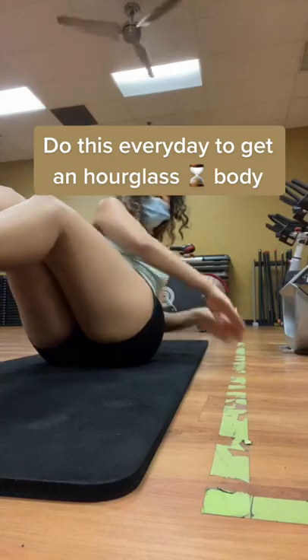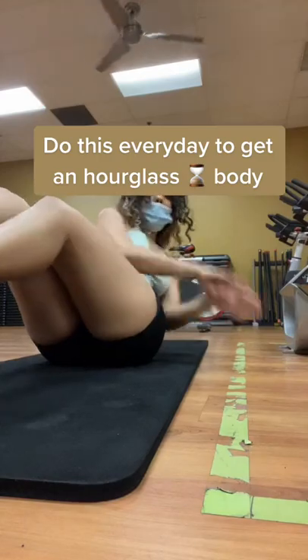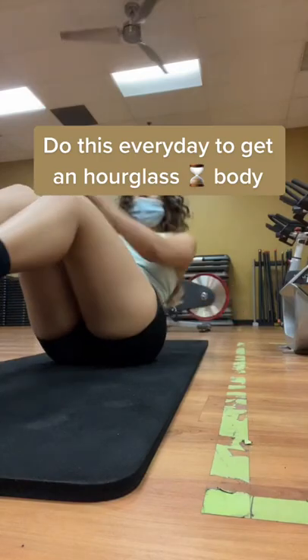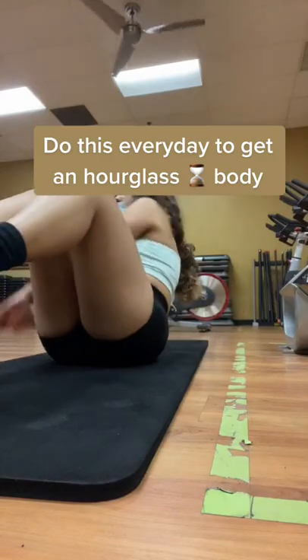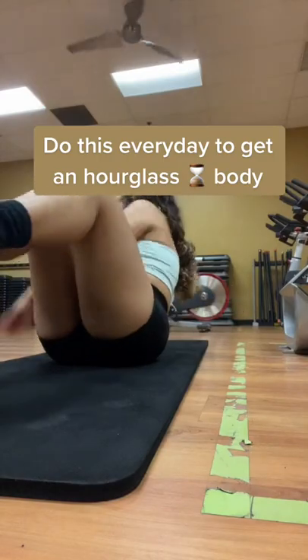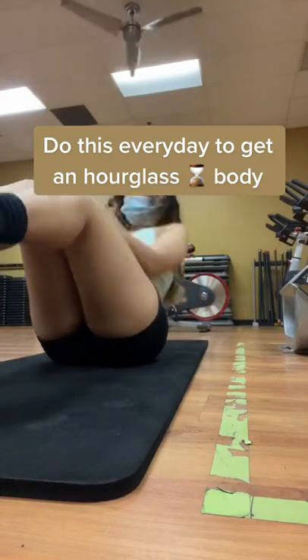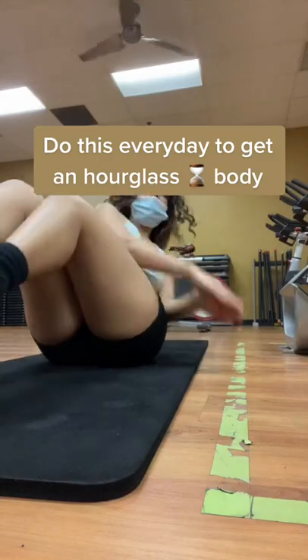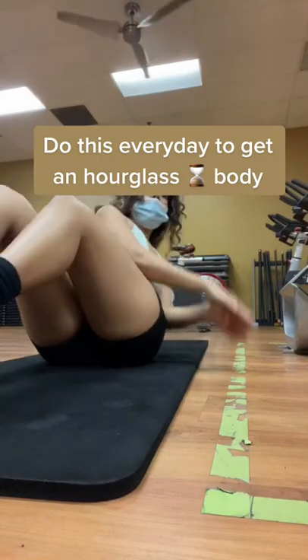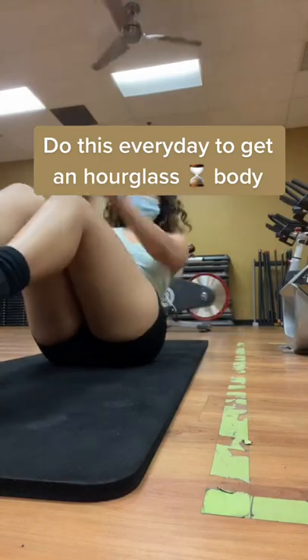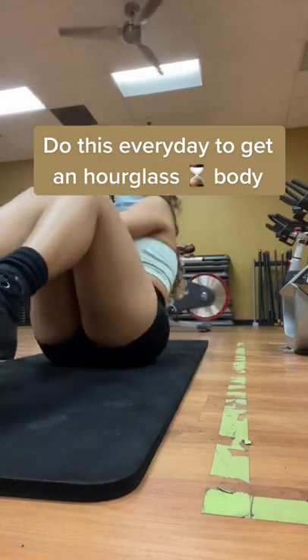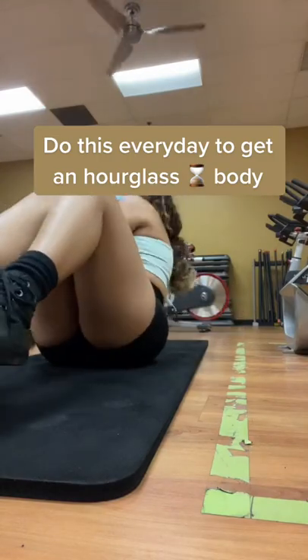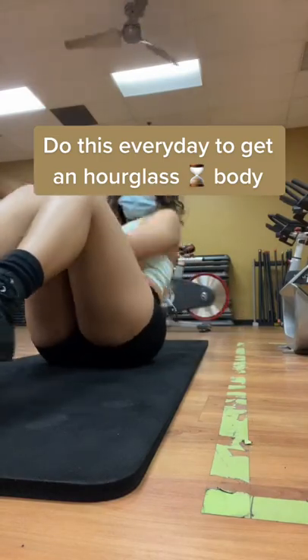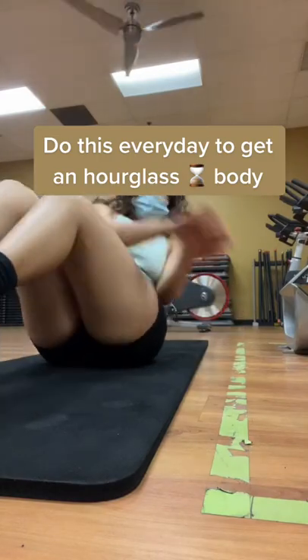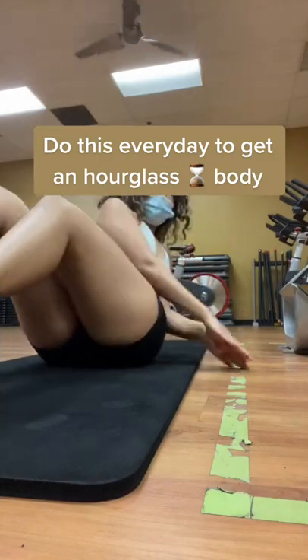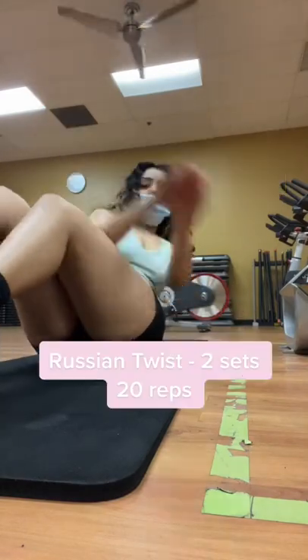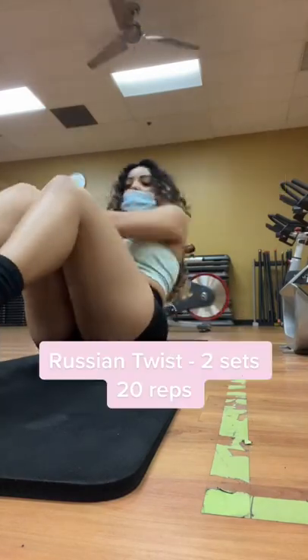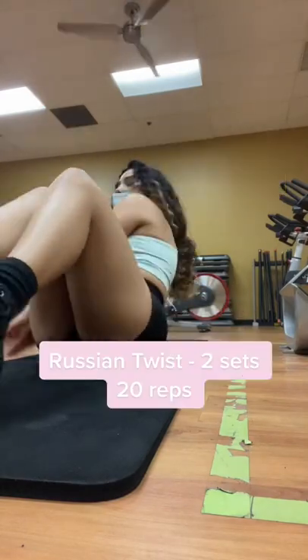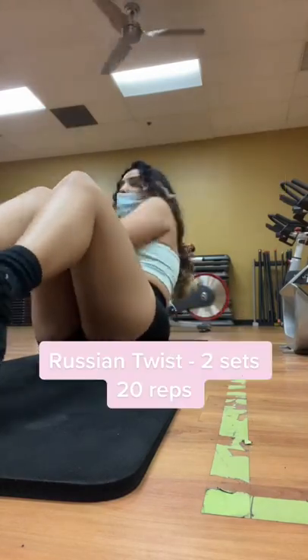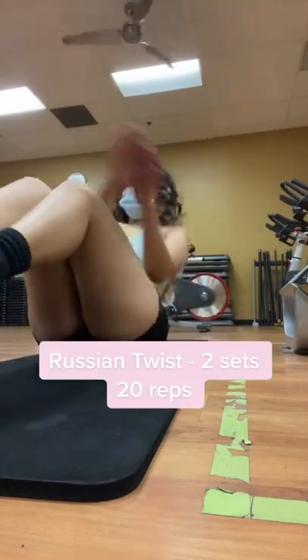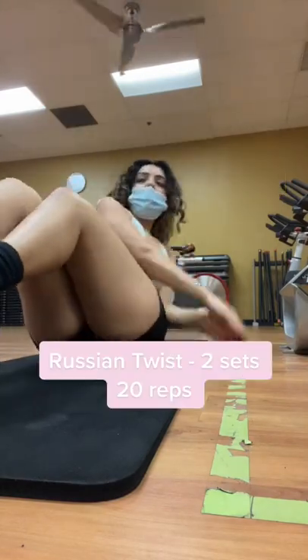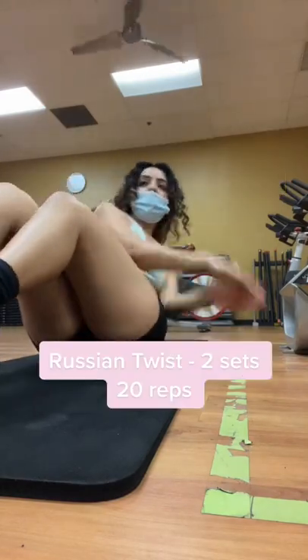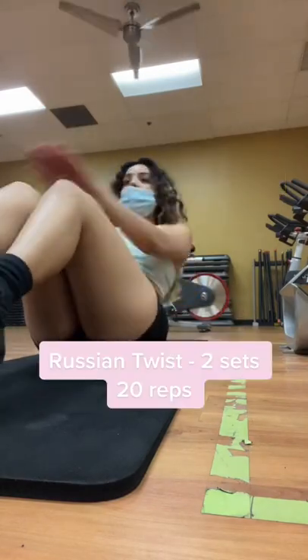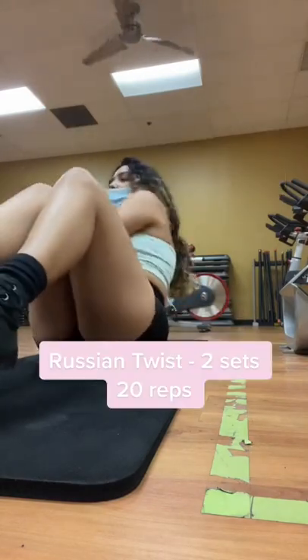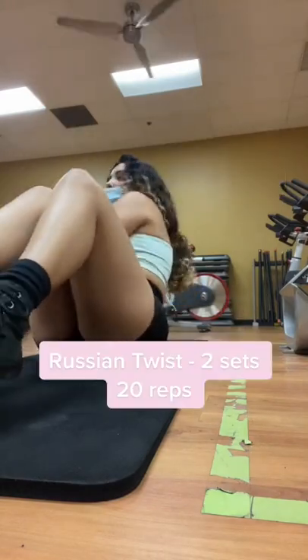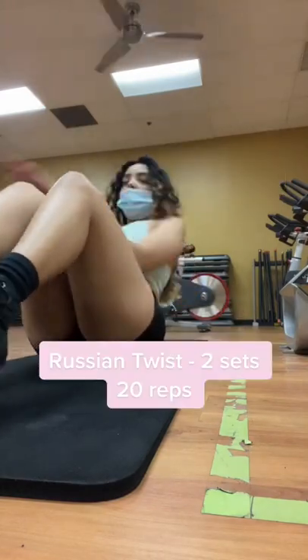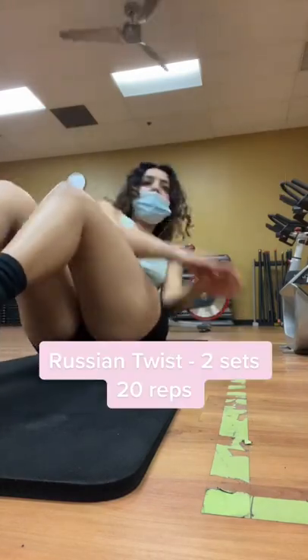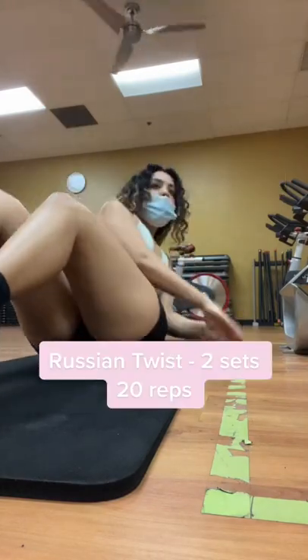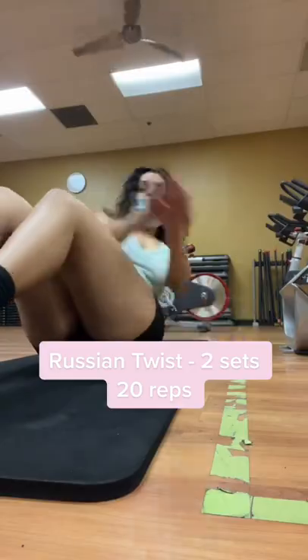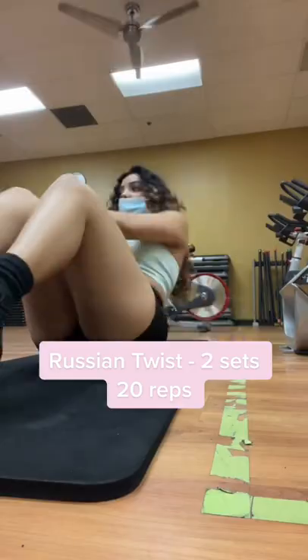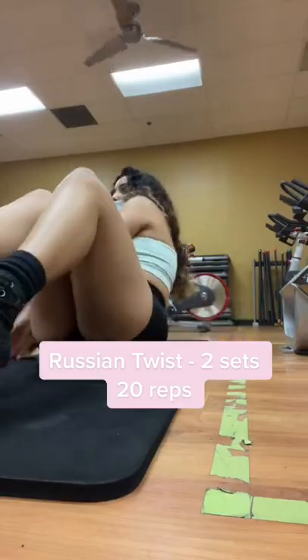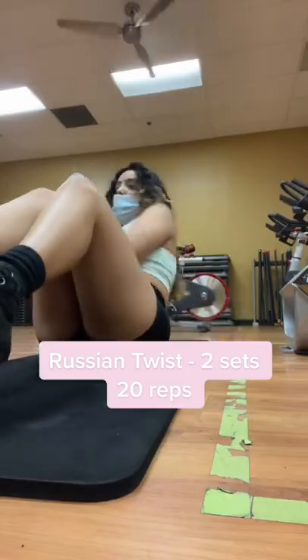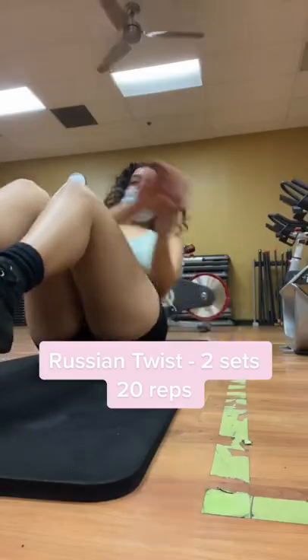Do this every day to get an outblast body. Rush and twist into set, 20 reps.